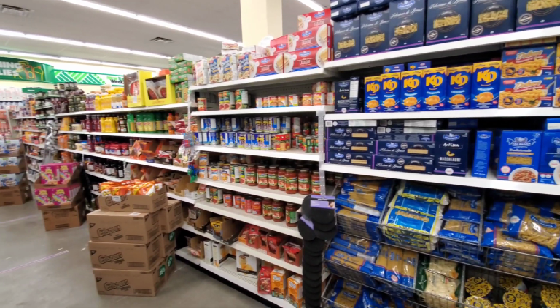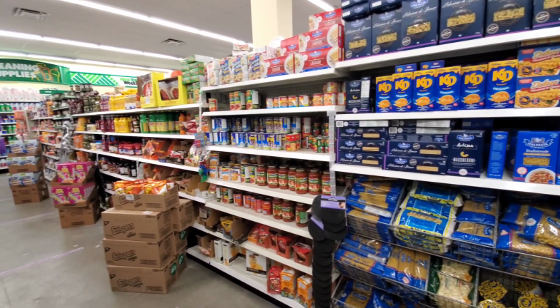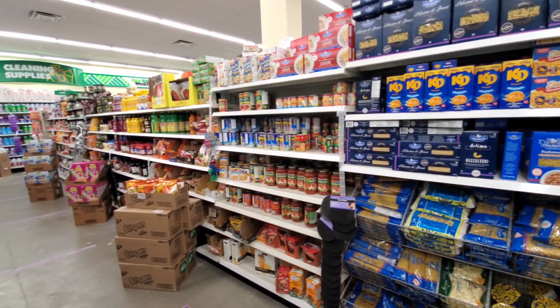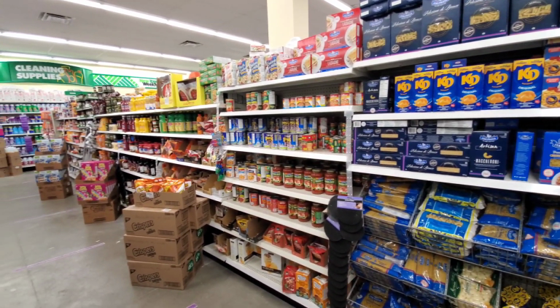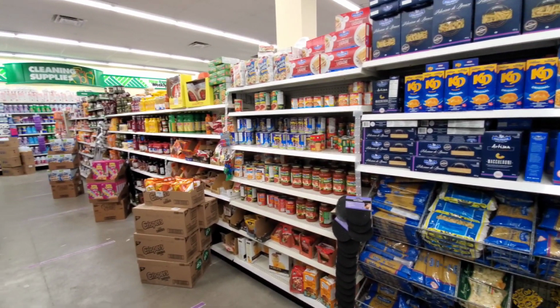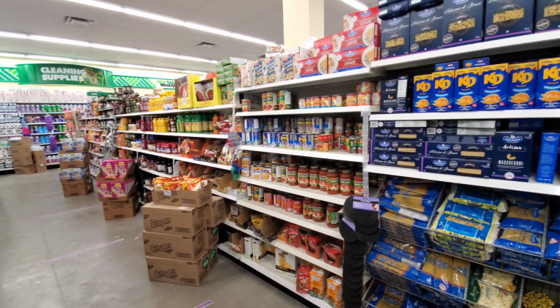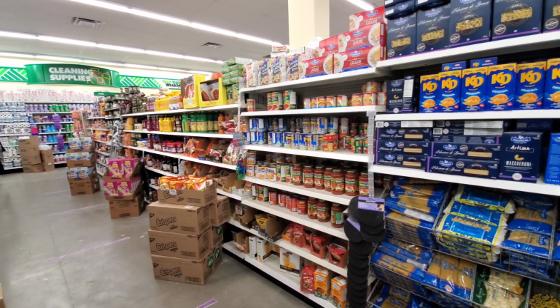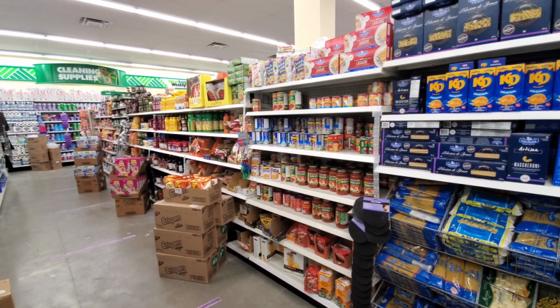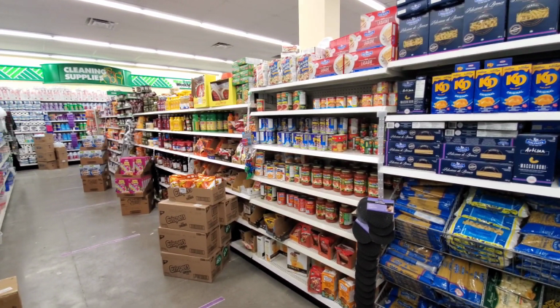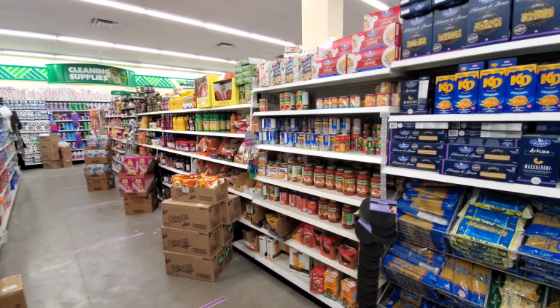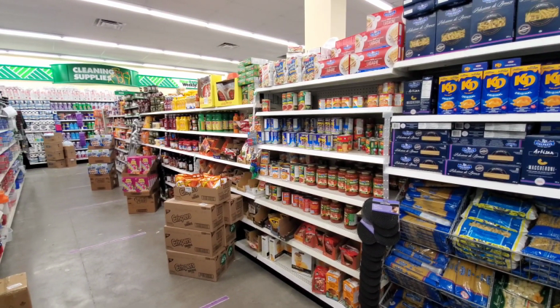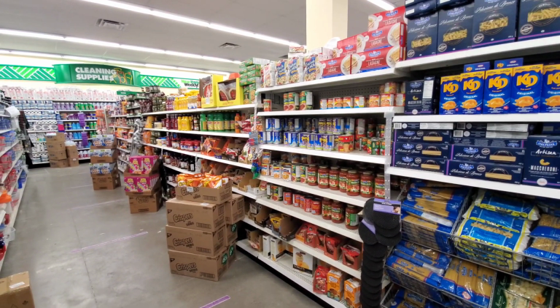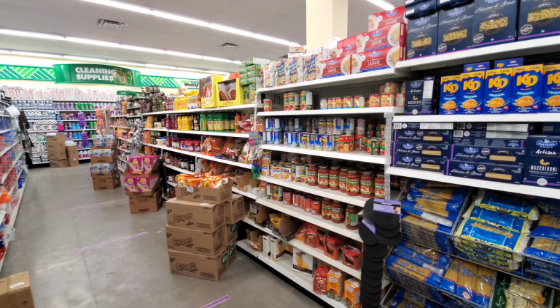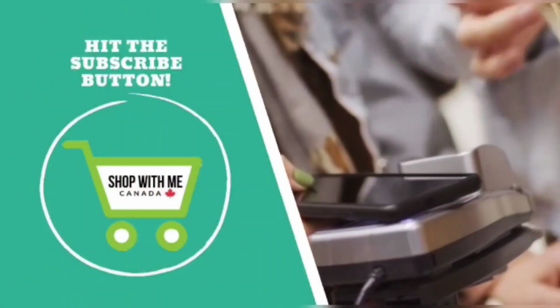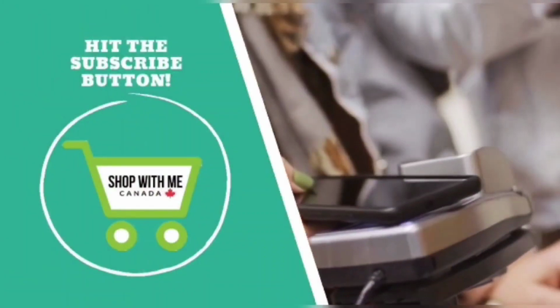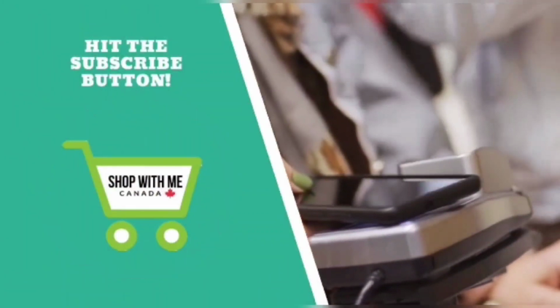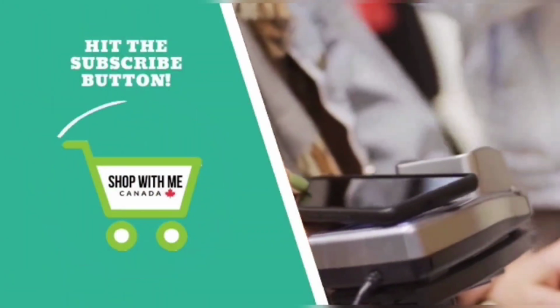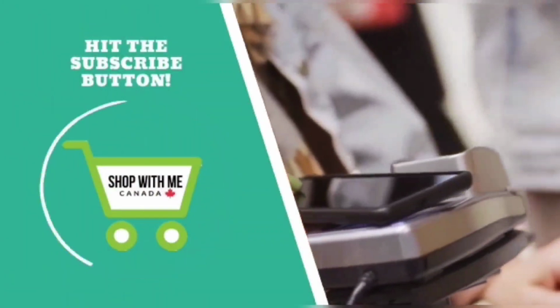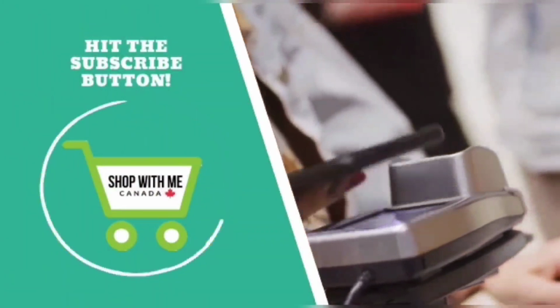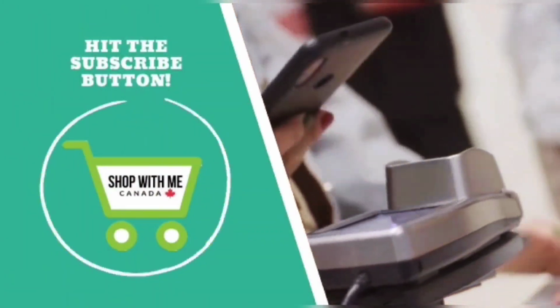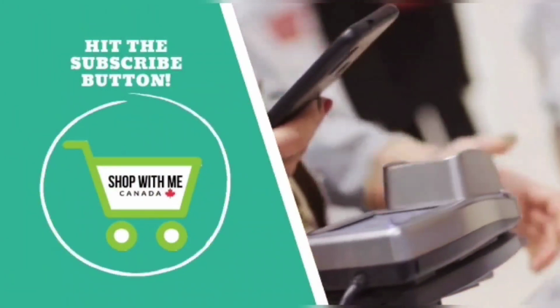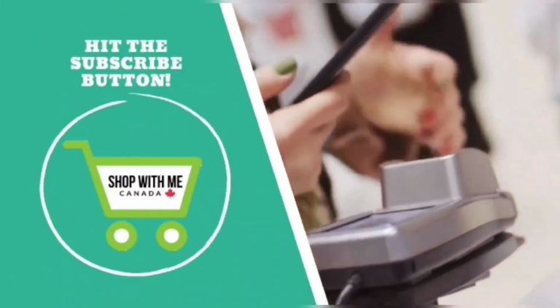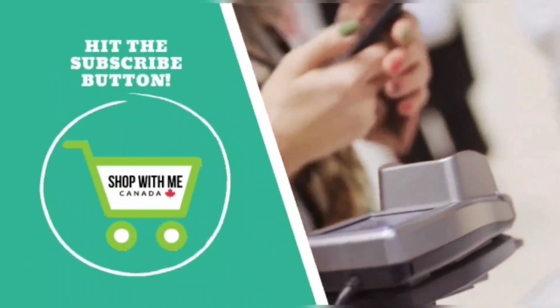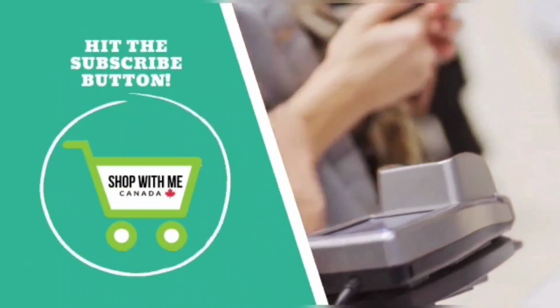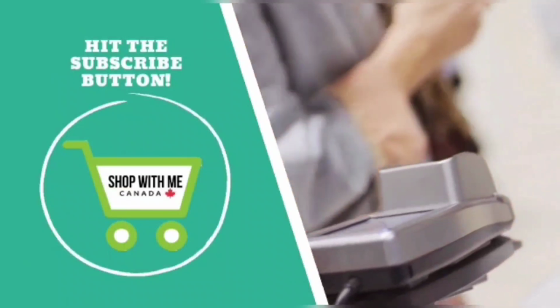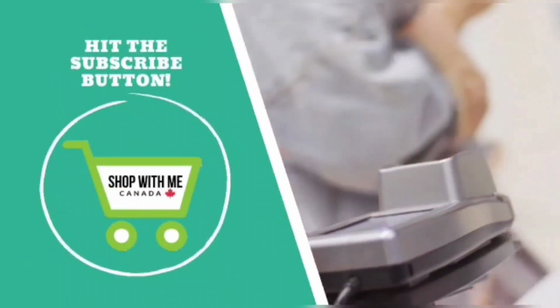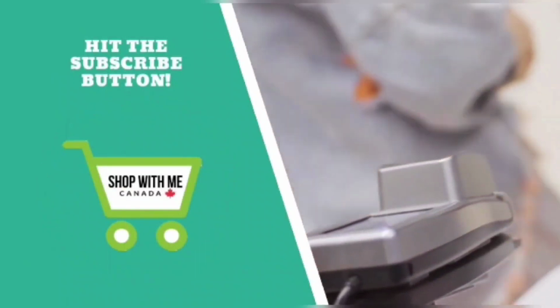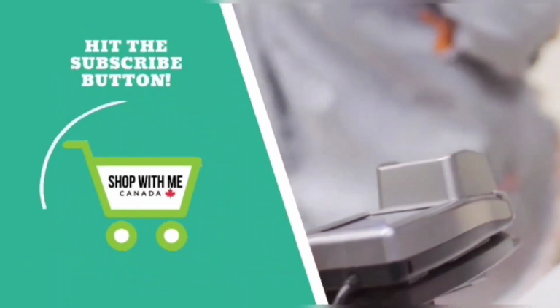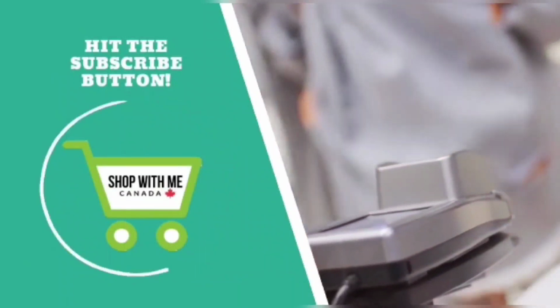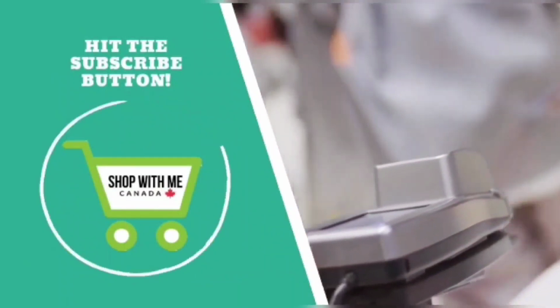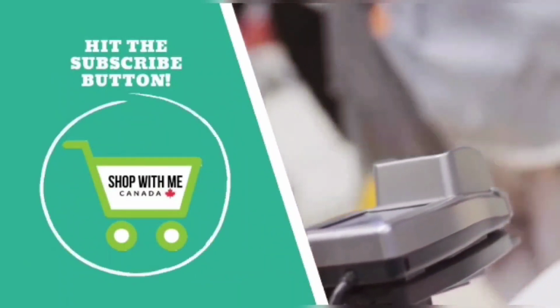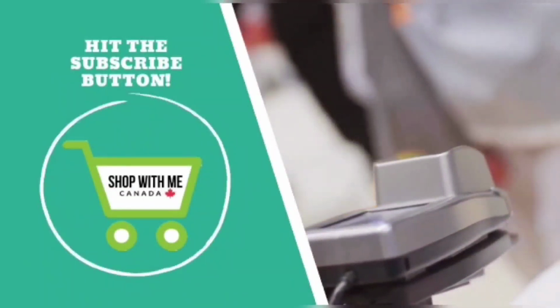Thanks again for joining me everybody. Please make sure to subscribe and give this video a thumbs up, and see you soon.